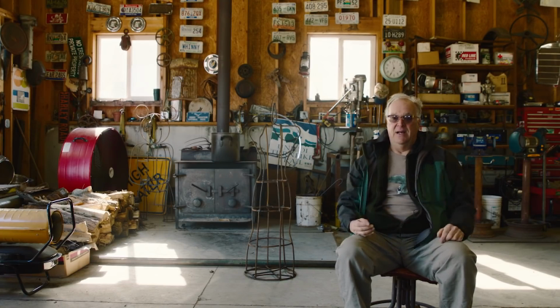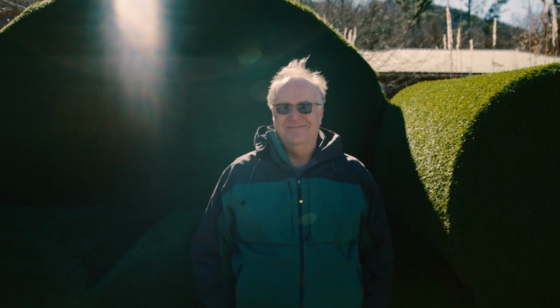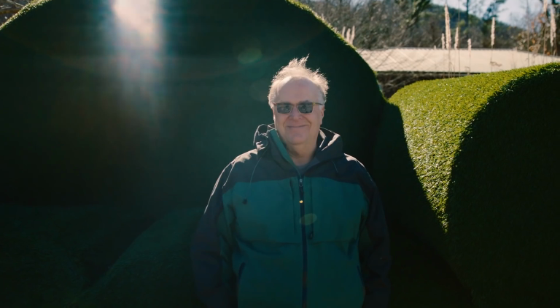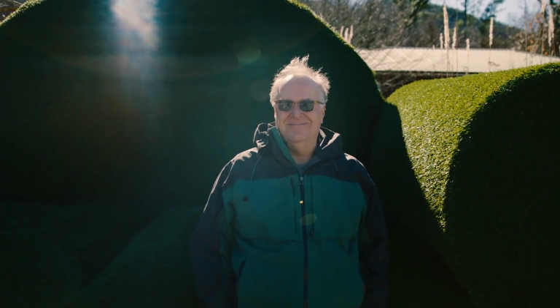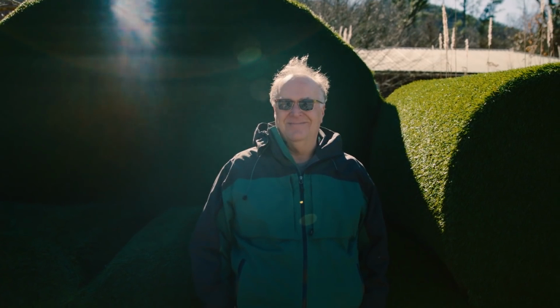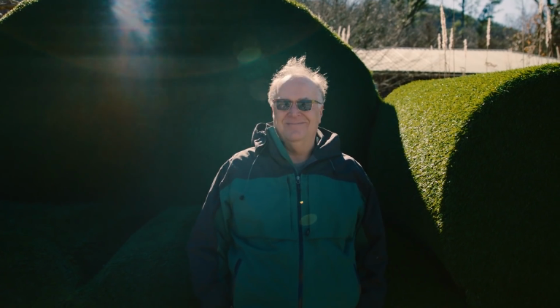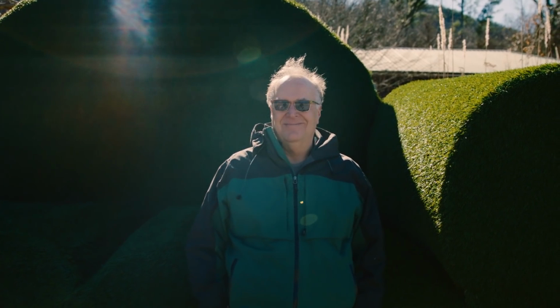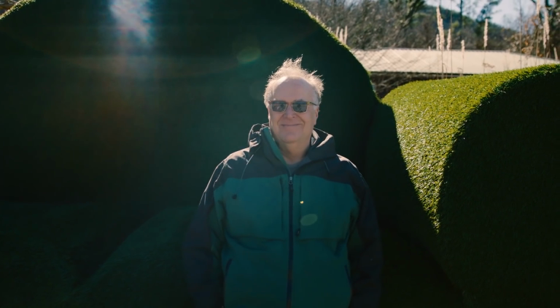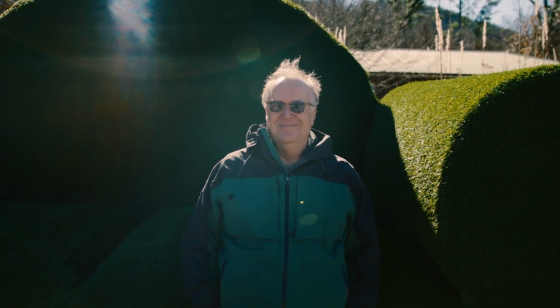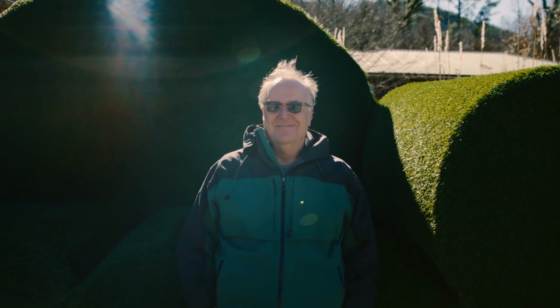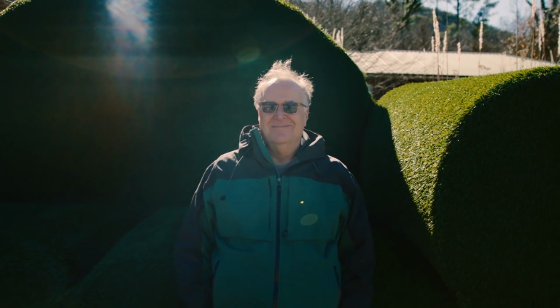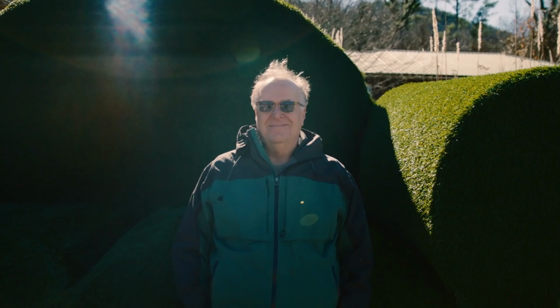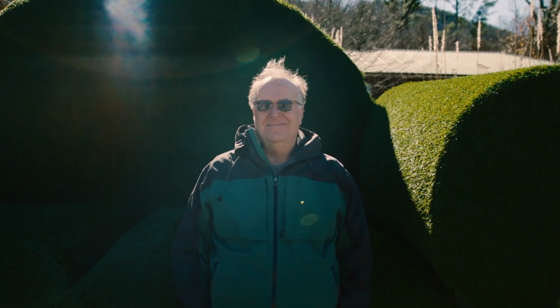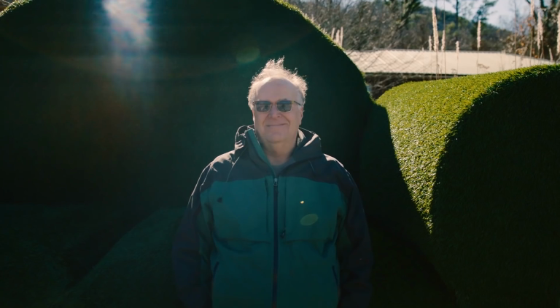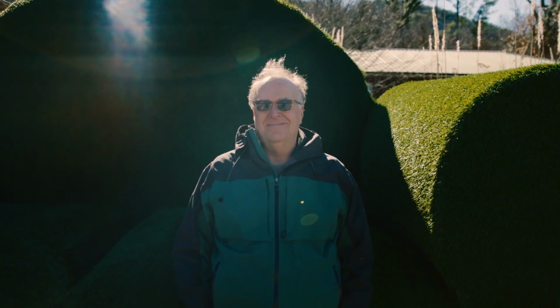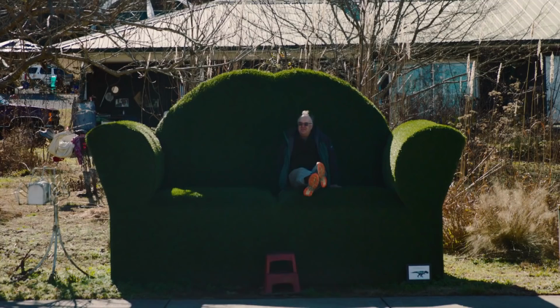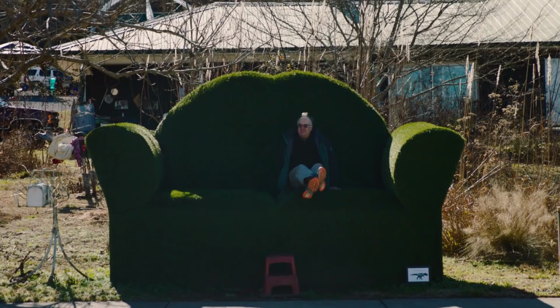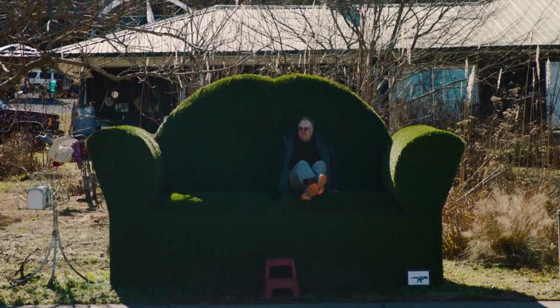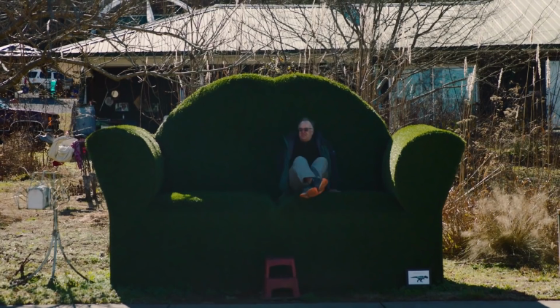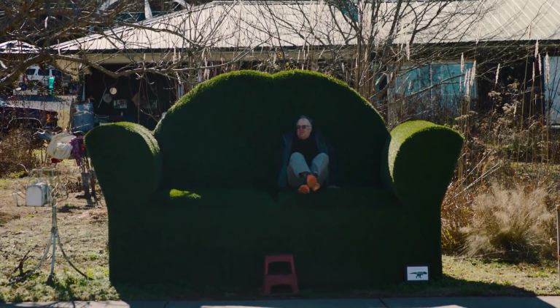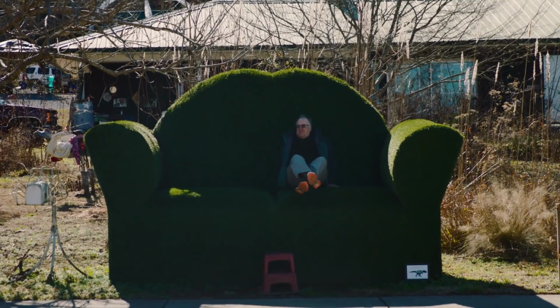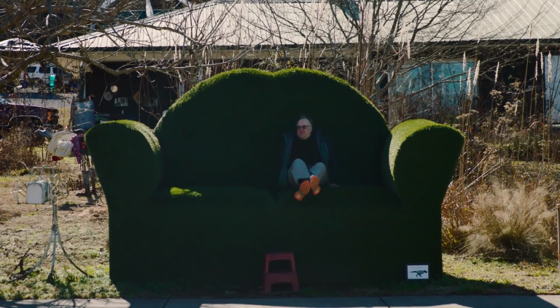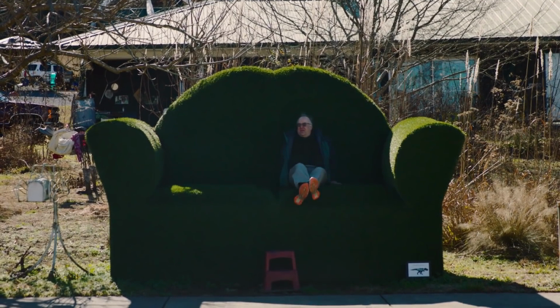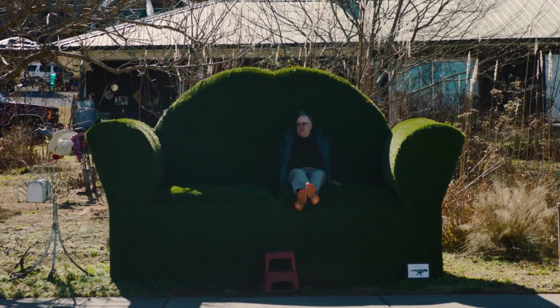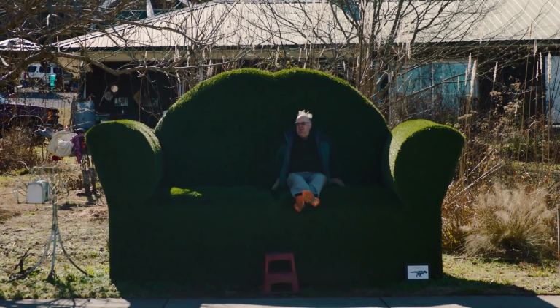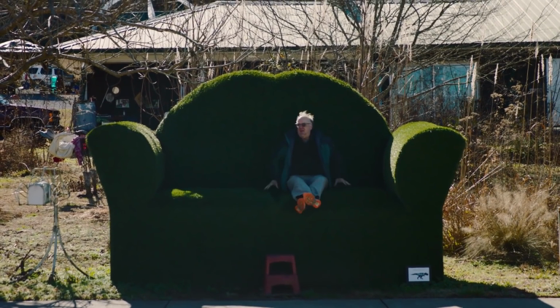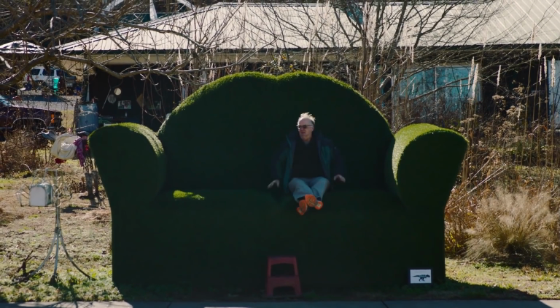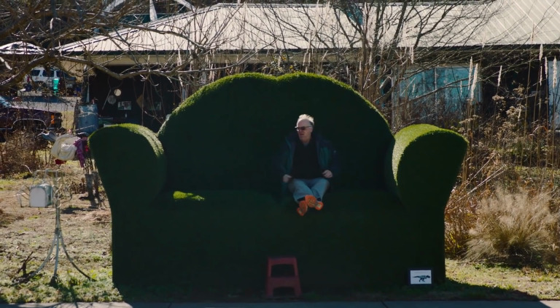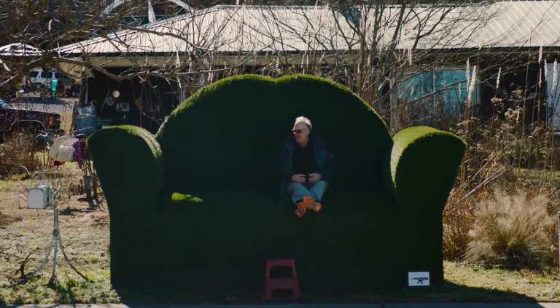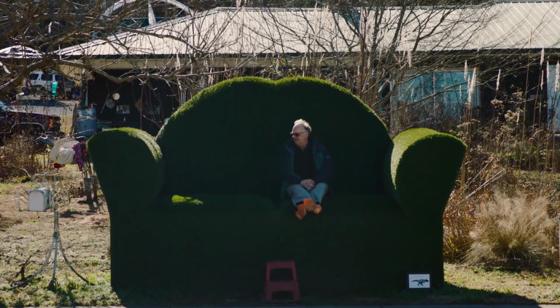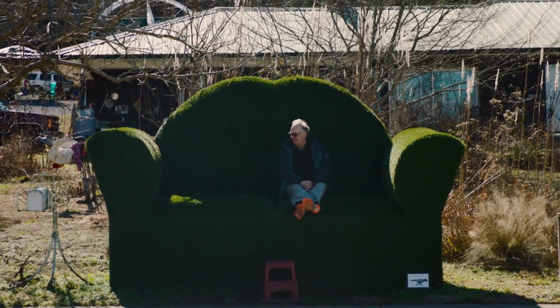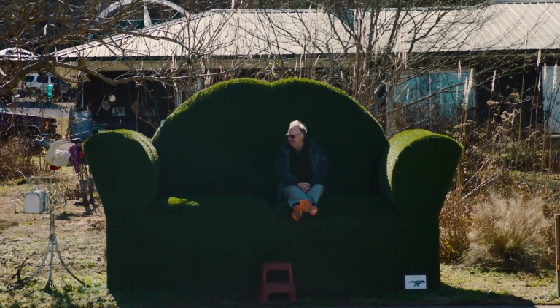My name is Joe Kite. I have a company named Topiary Joe here in Tellico Plains, Tennessee.